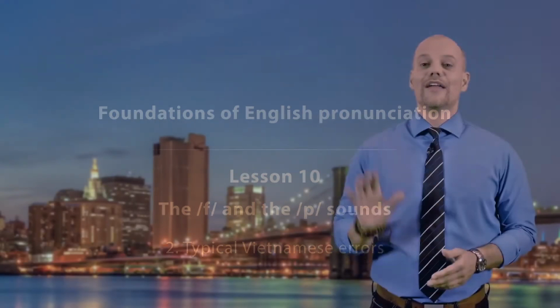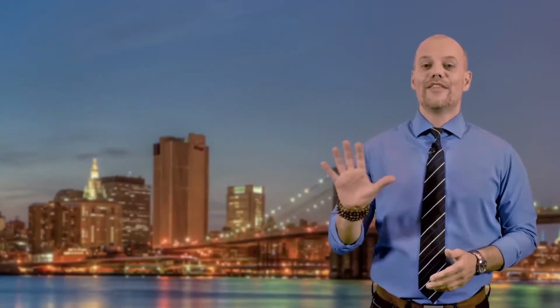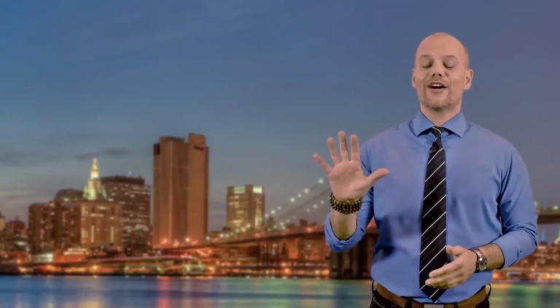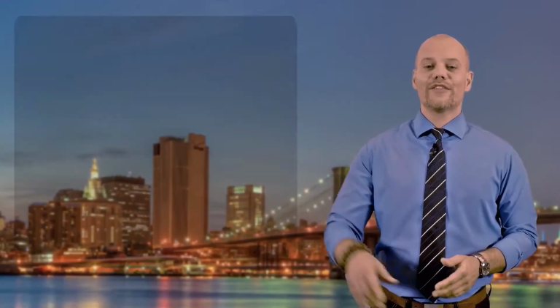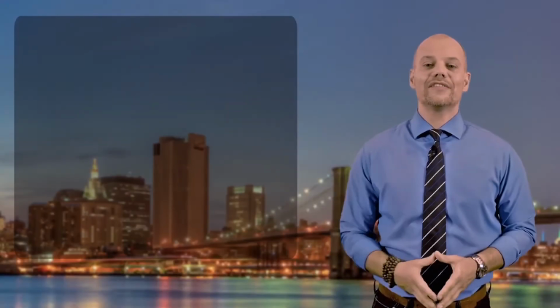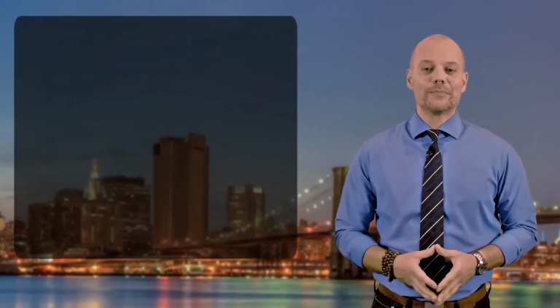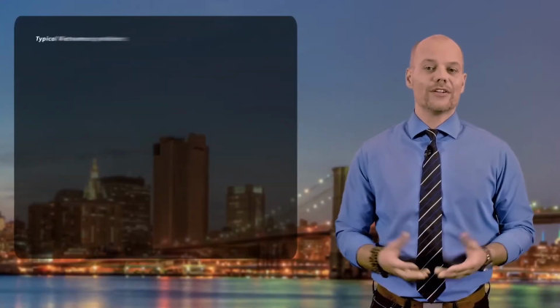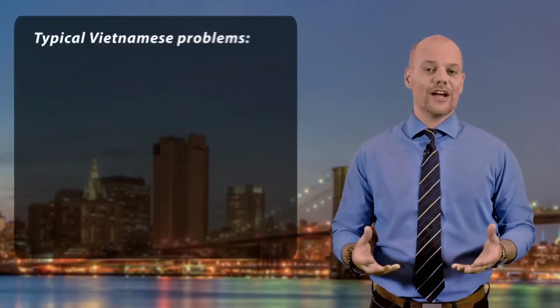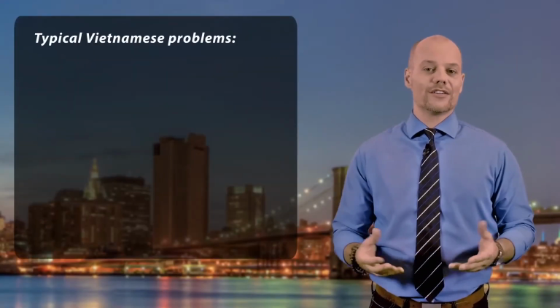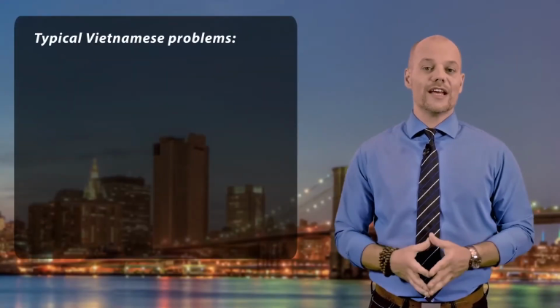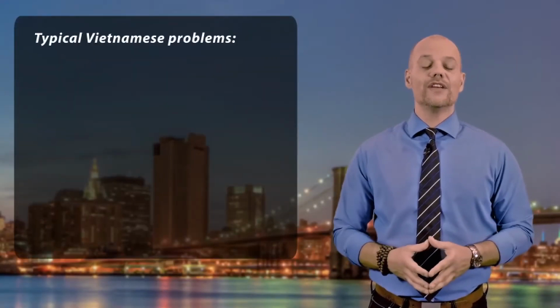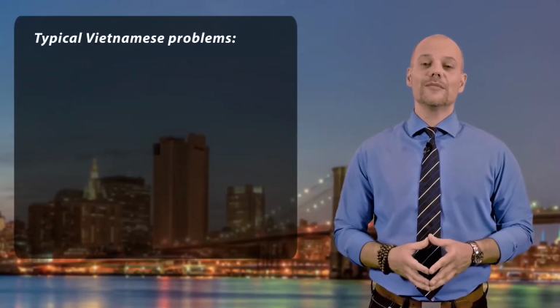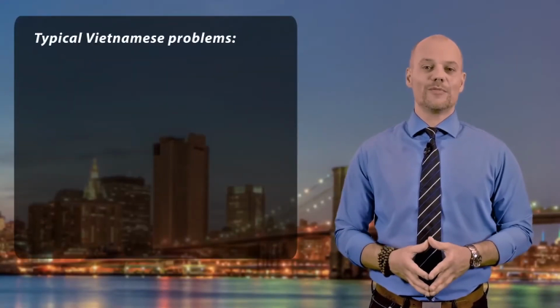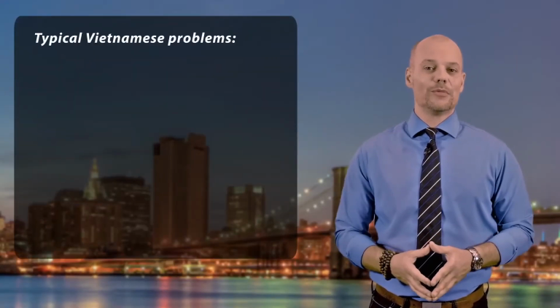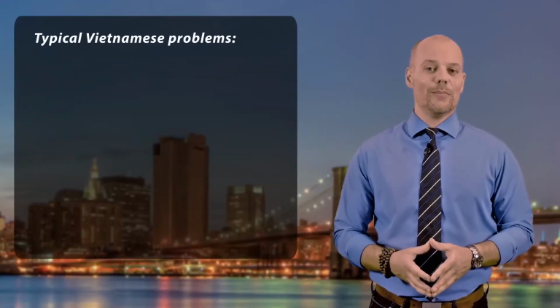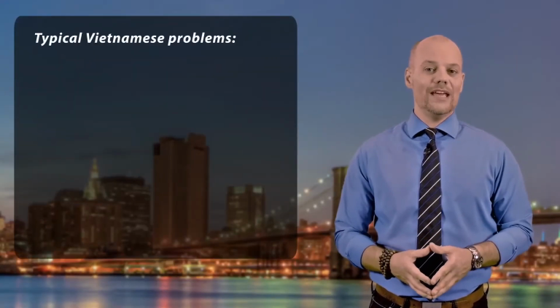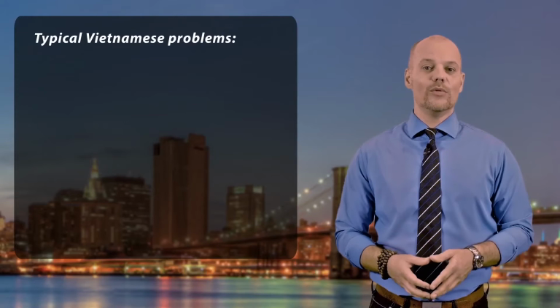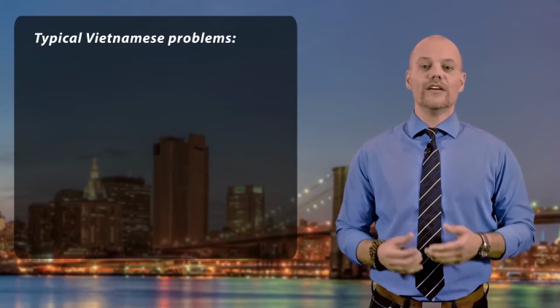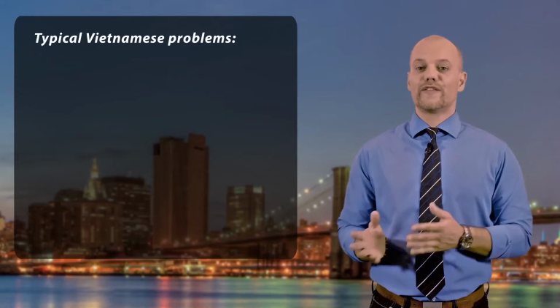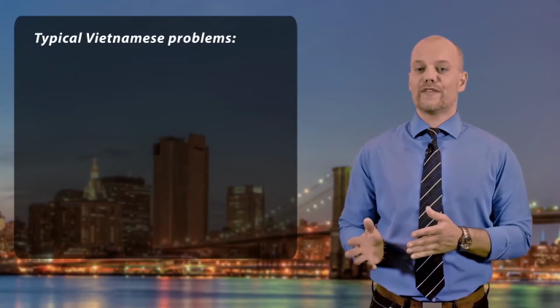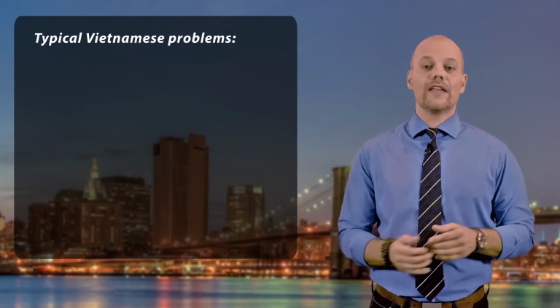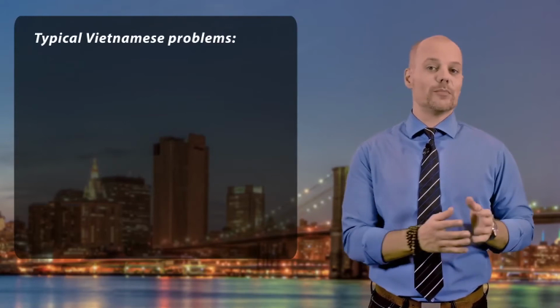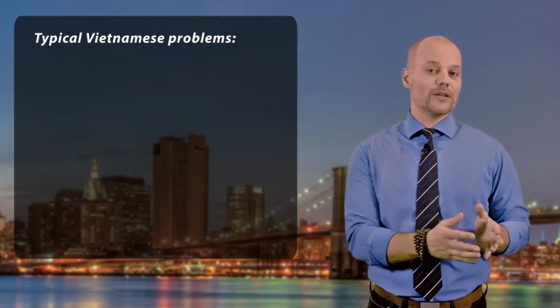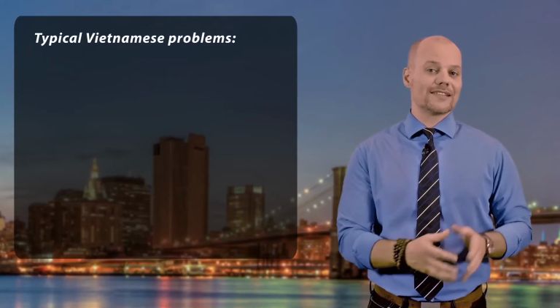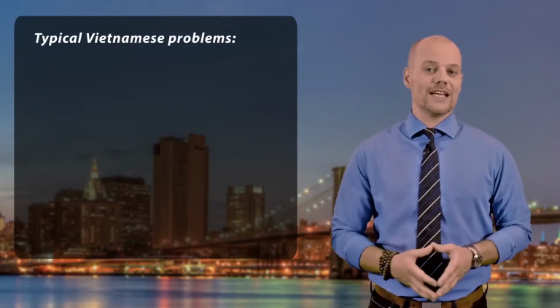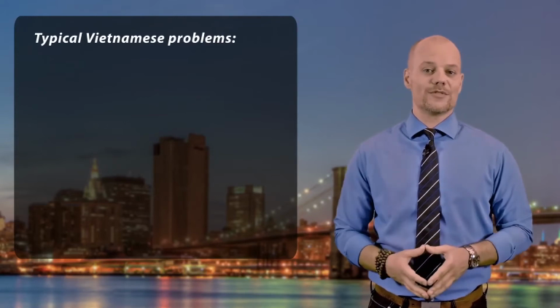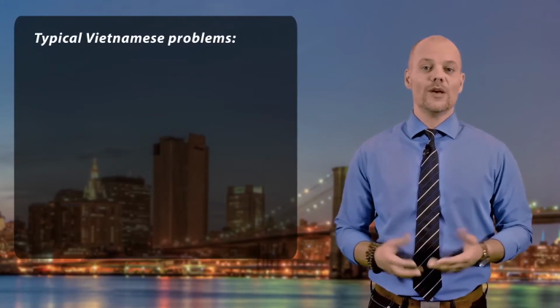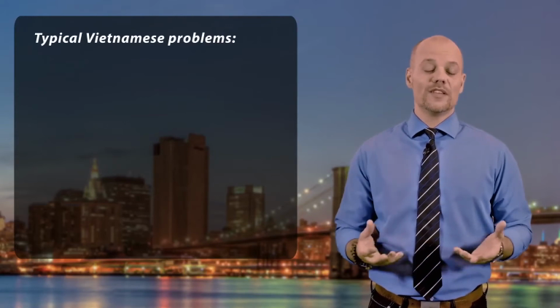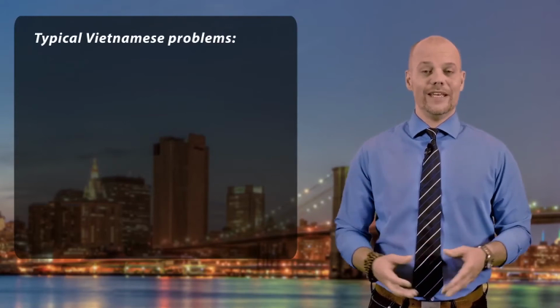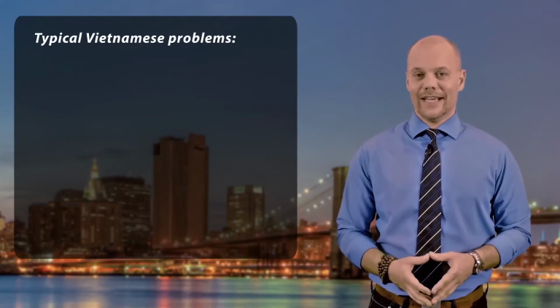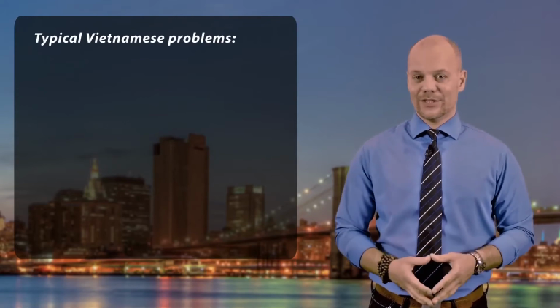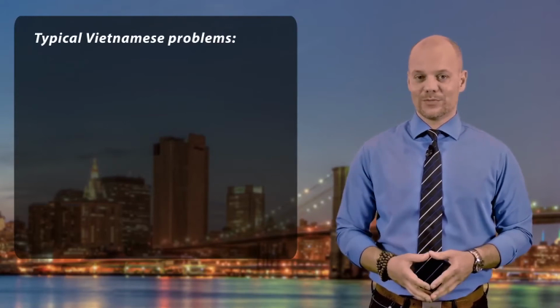There are five typical errors that Vietnamese people make with the F and the P sounds when speaking English.